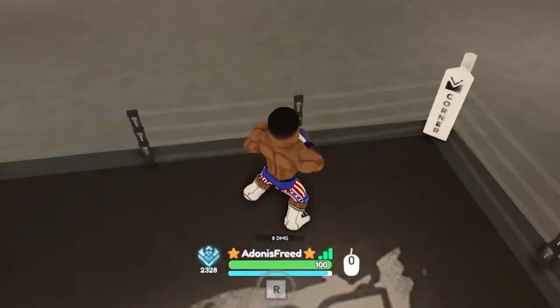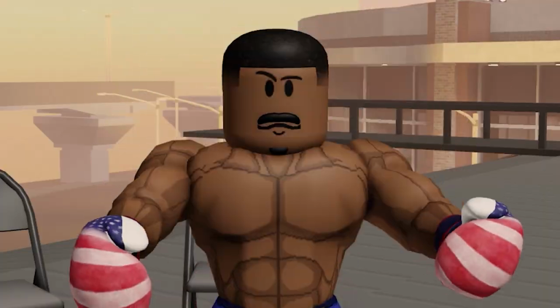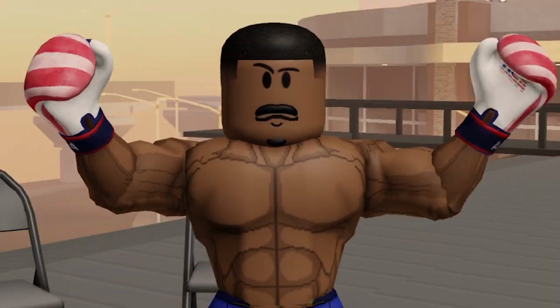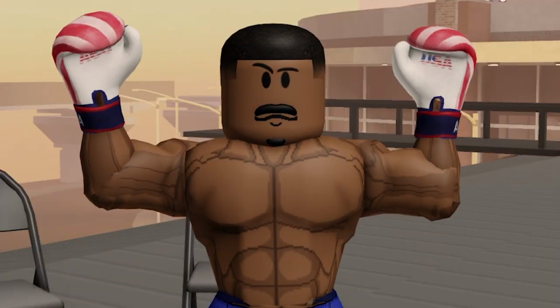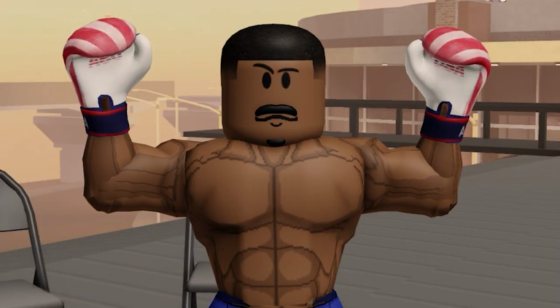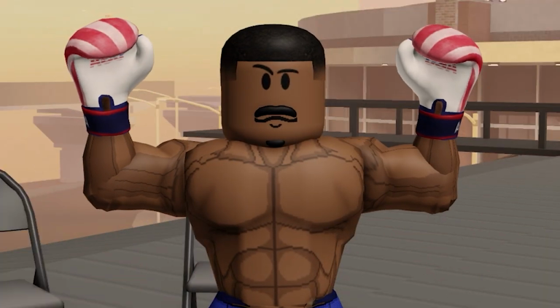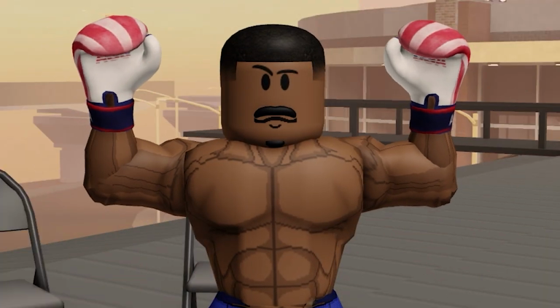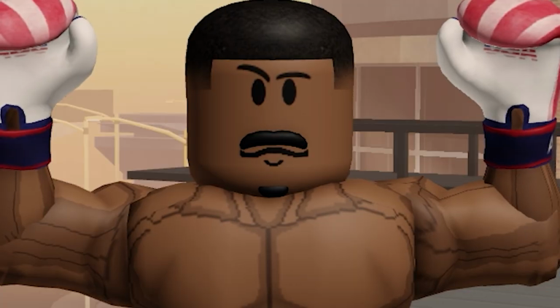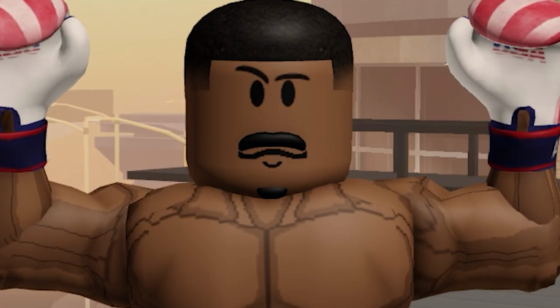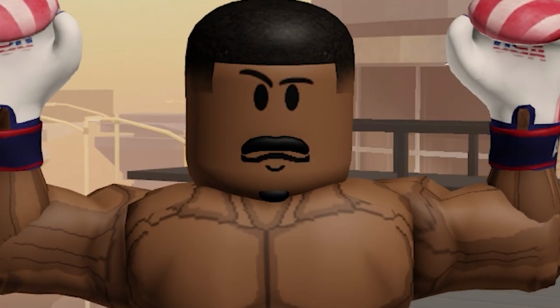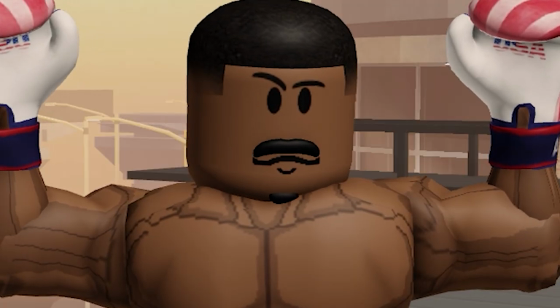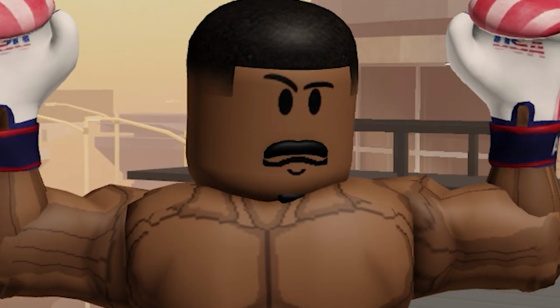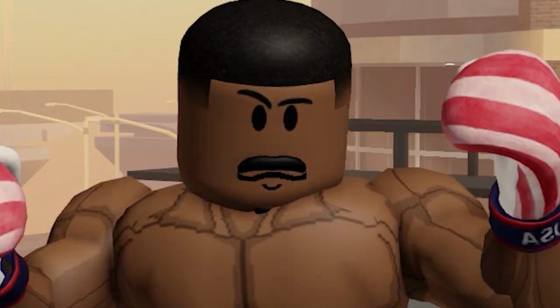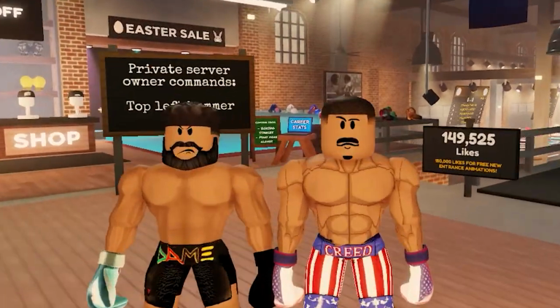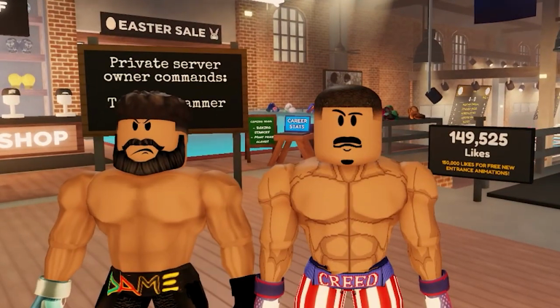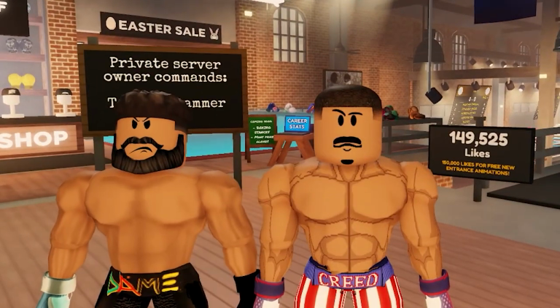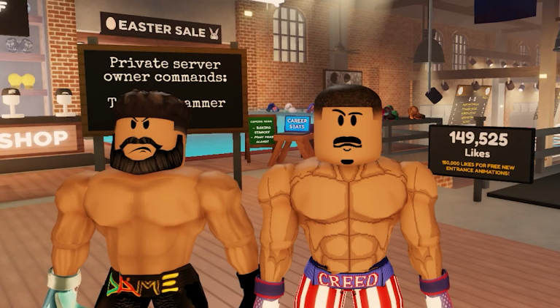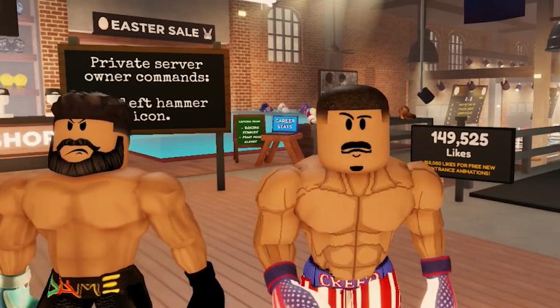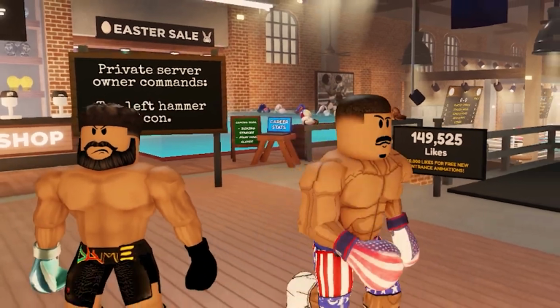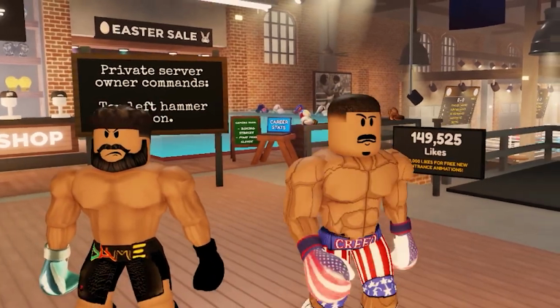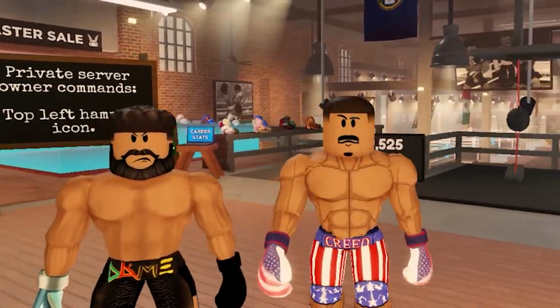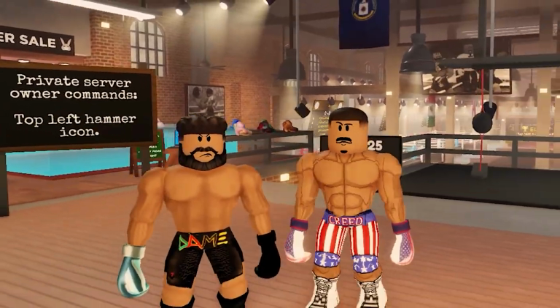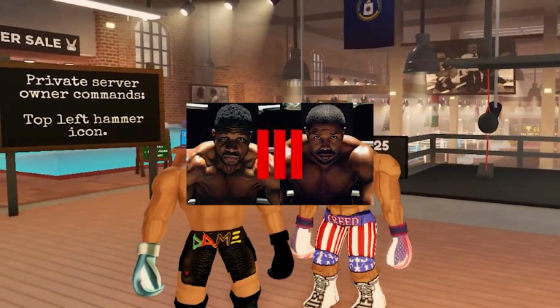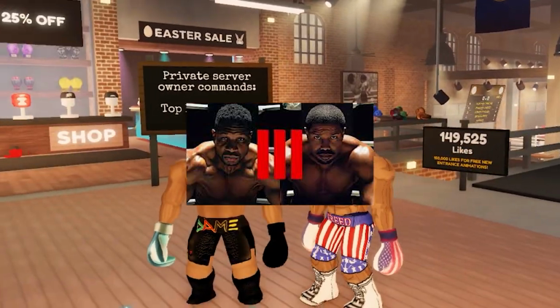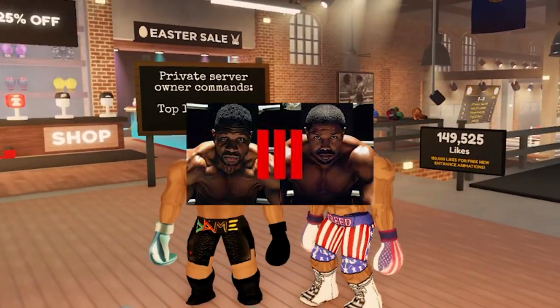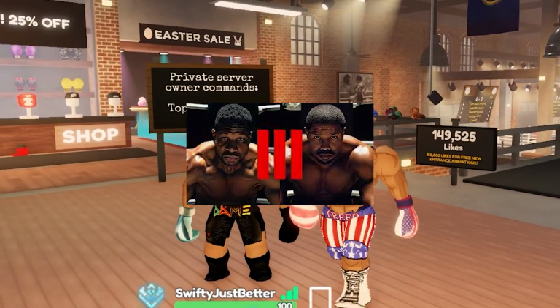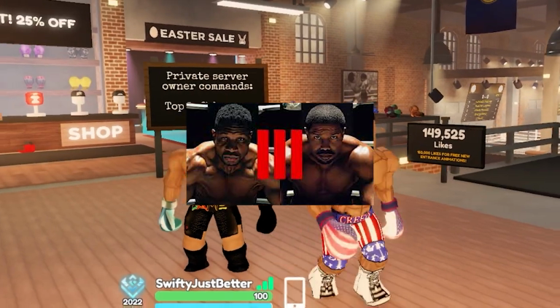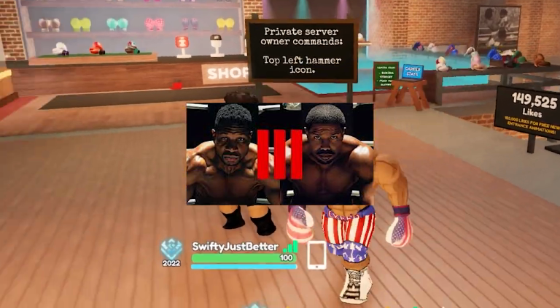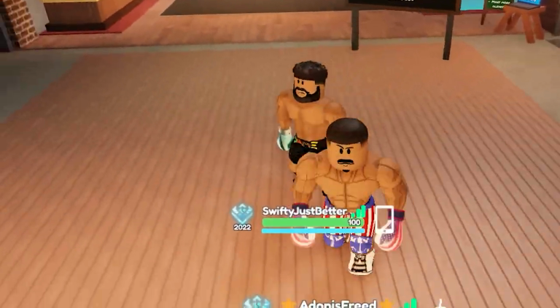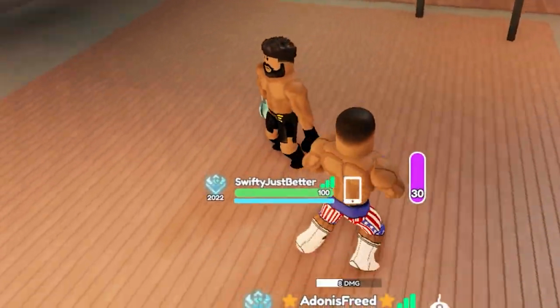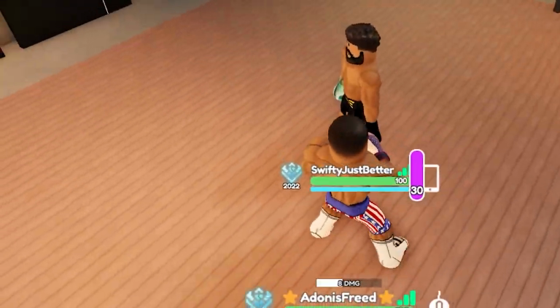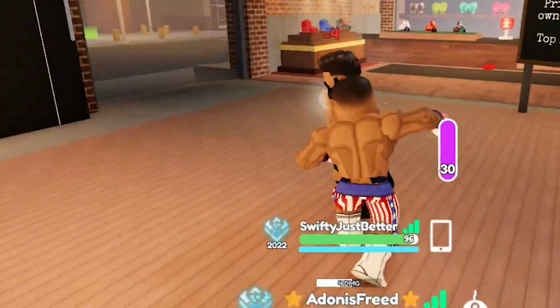Step three: start training. As you can see here, I got the boy Damian Anderson from Creed 3 as a sparring partner.